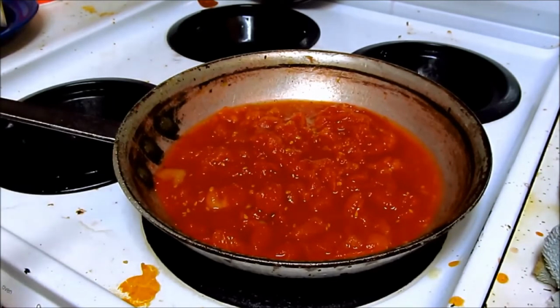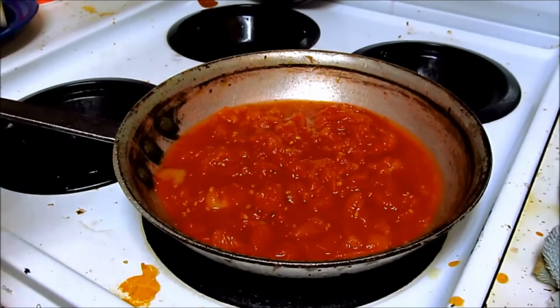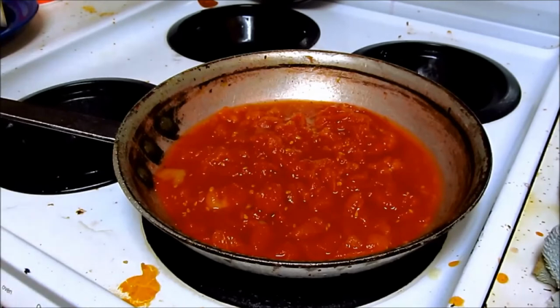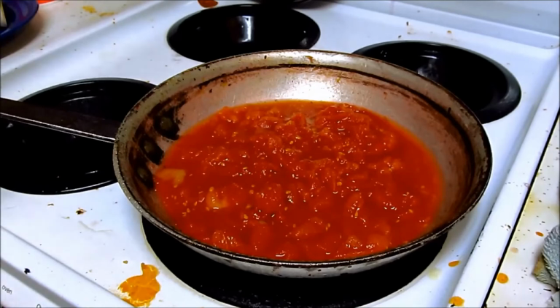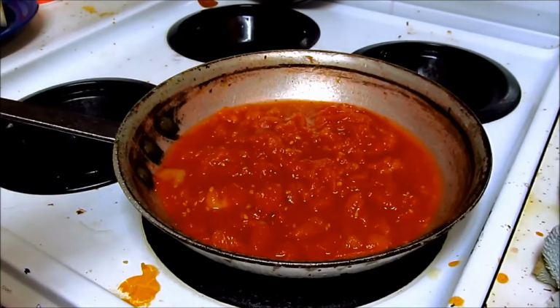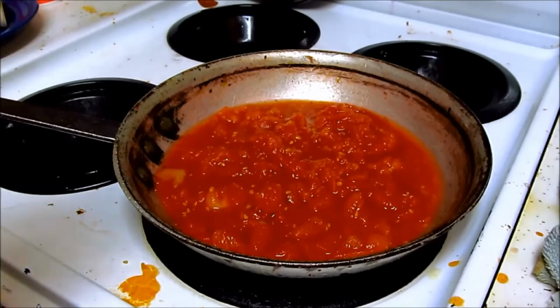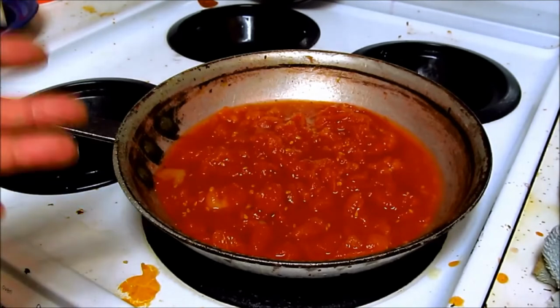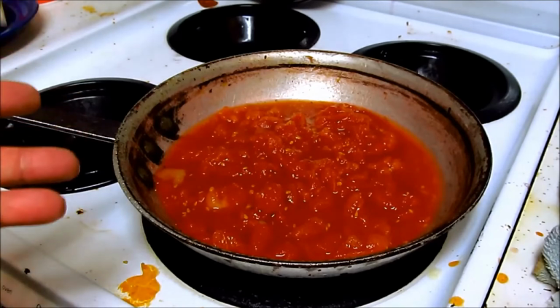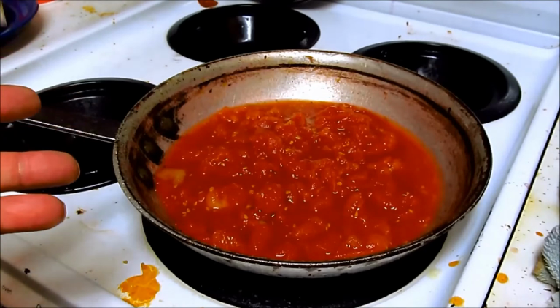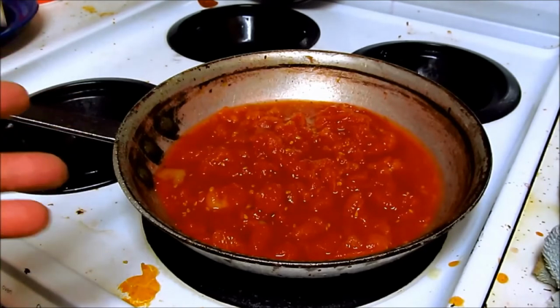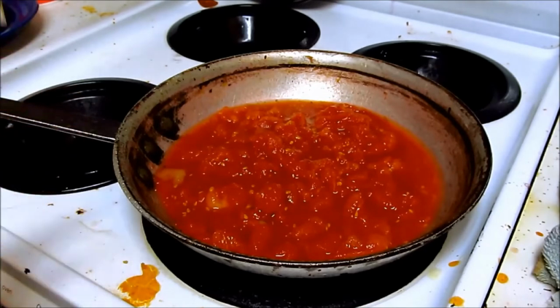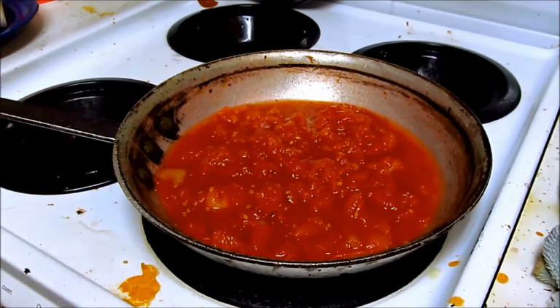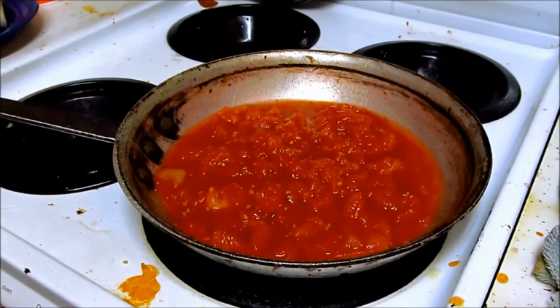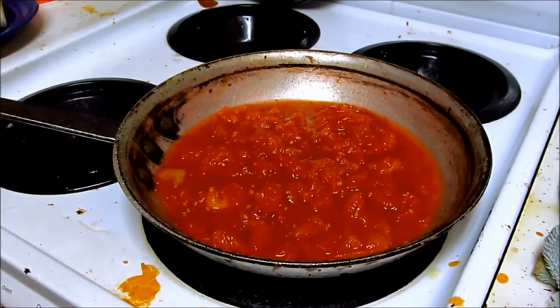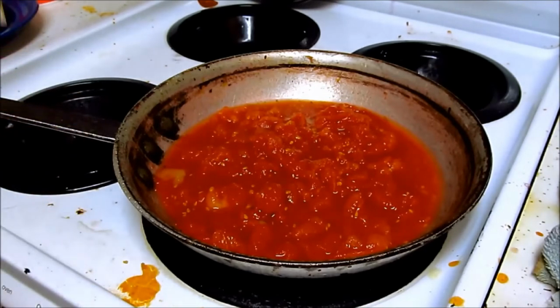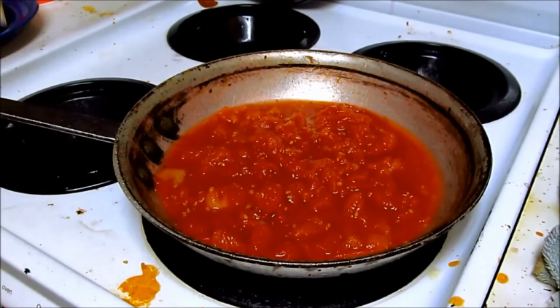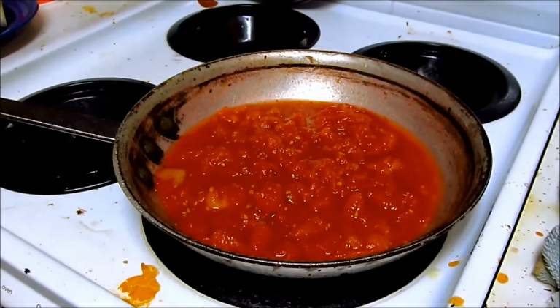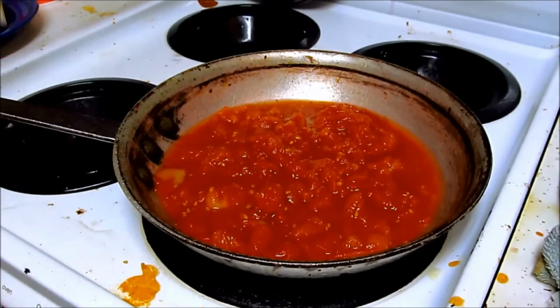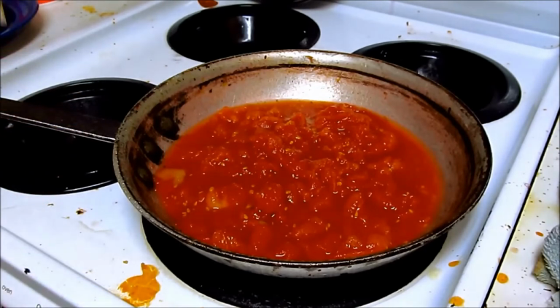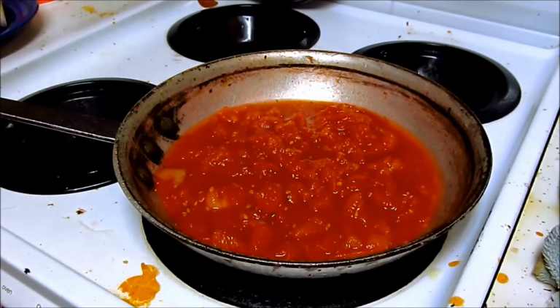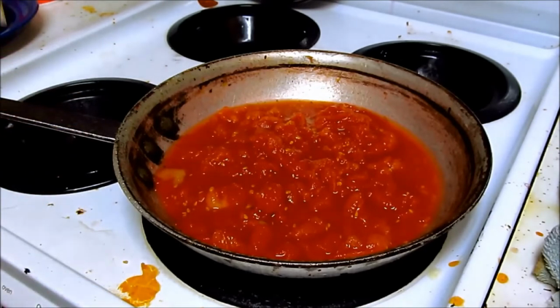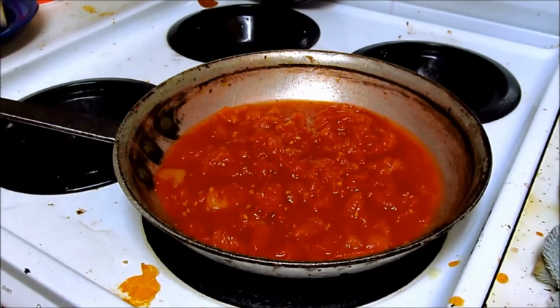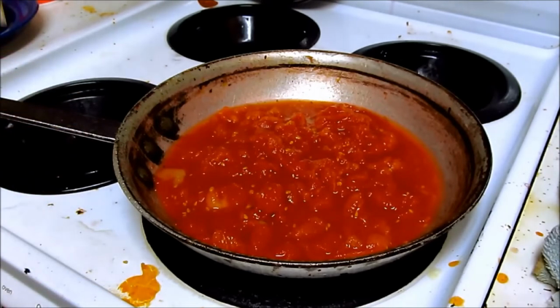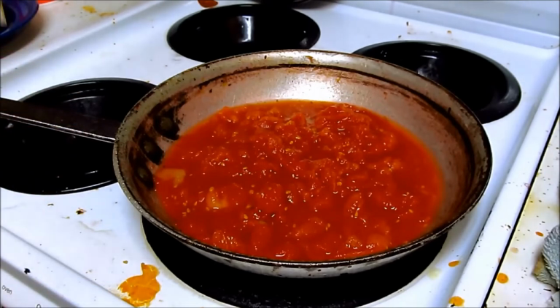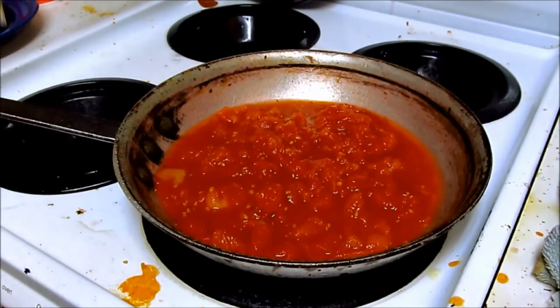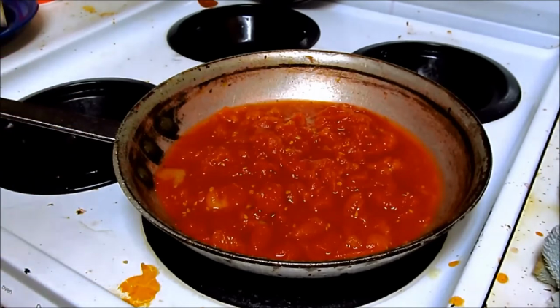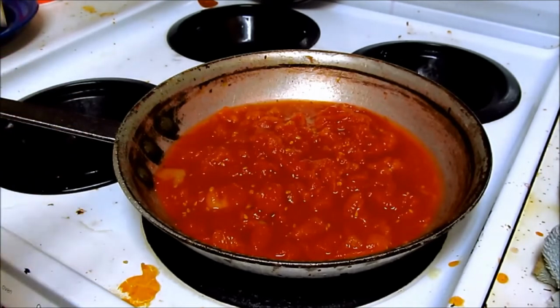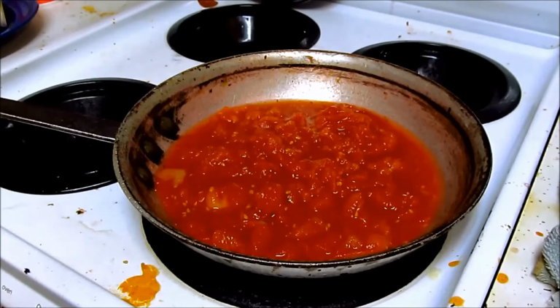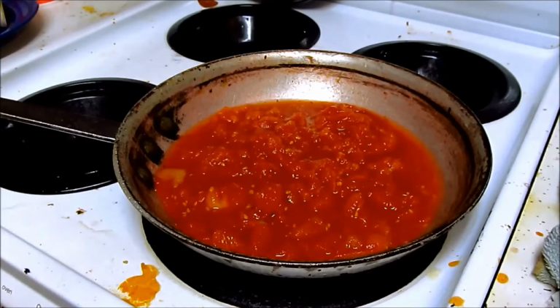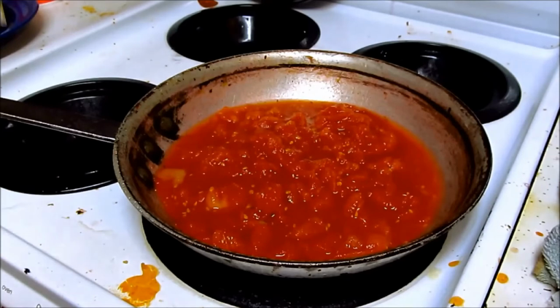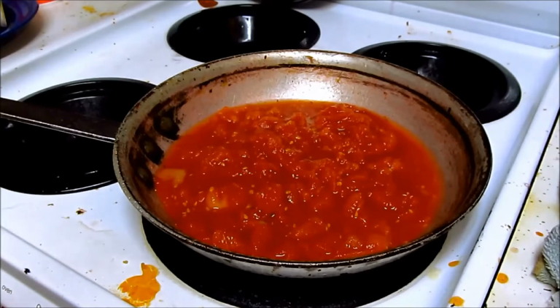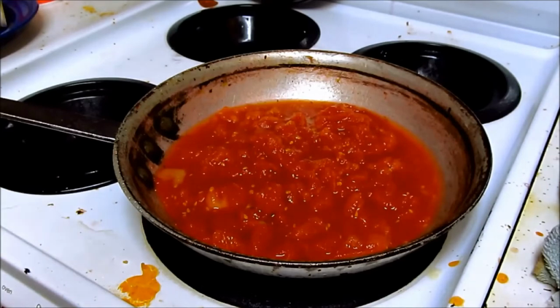We're just going to add a little burgundy wine, and then we're going to throw in our bean sprouts.